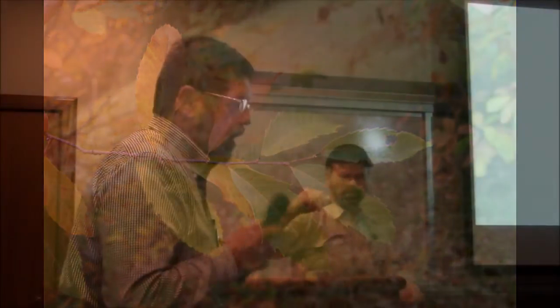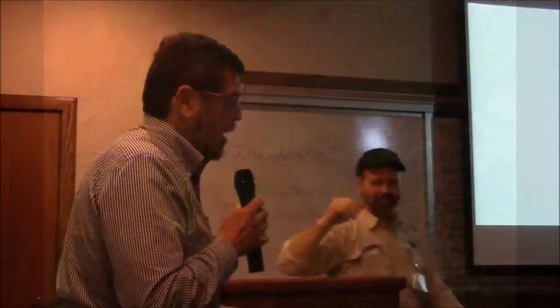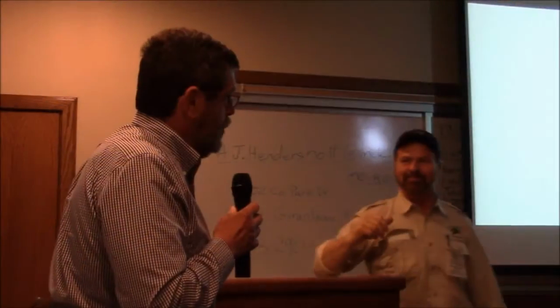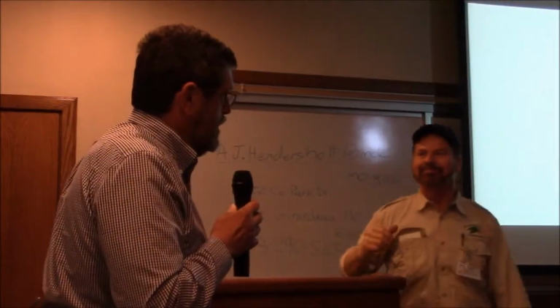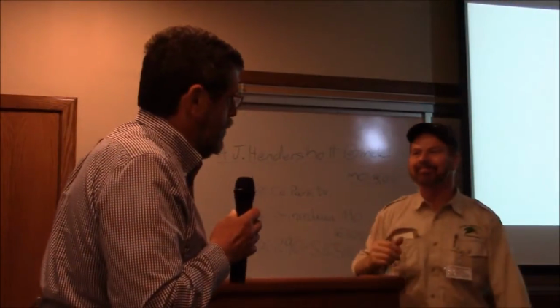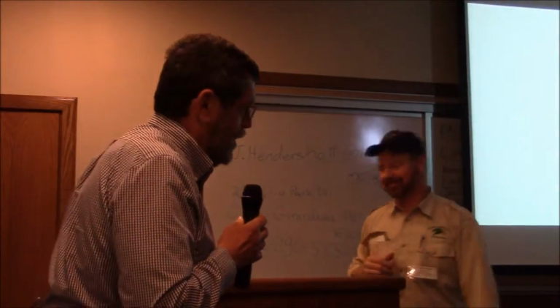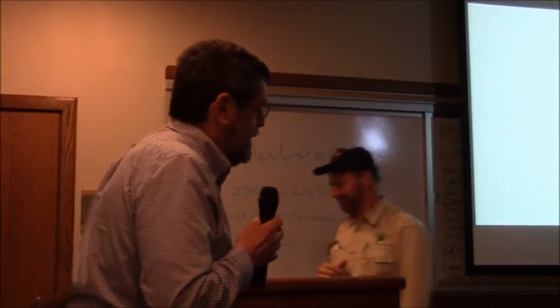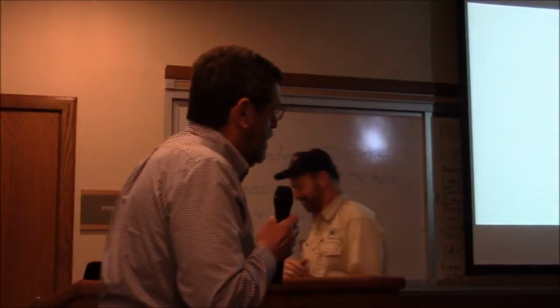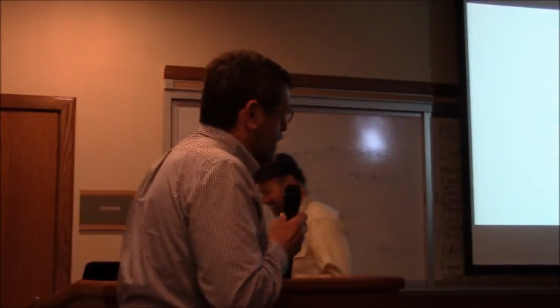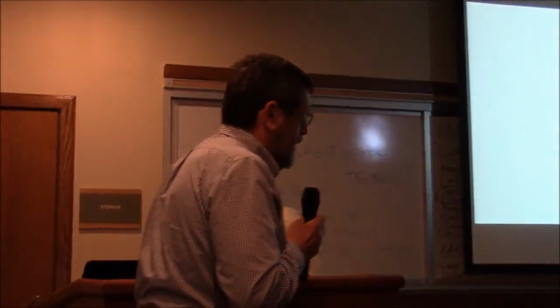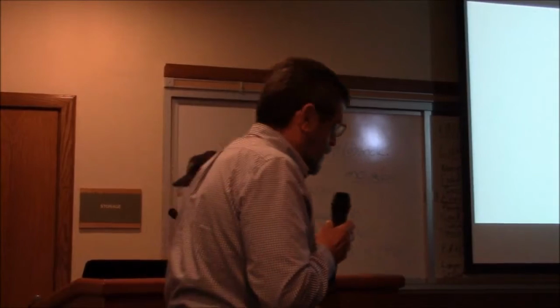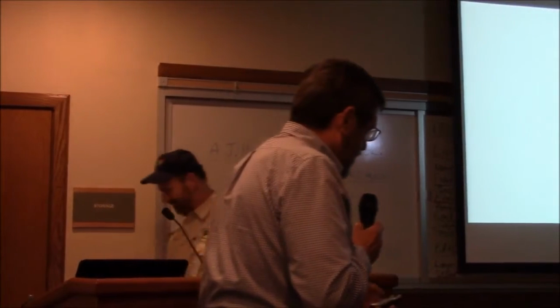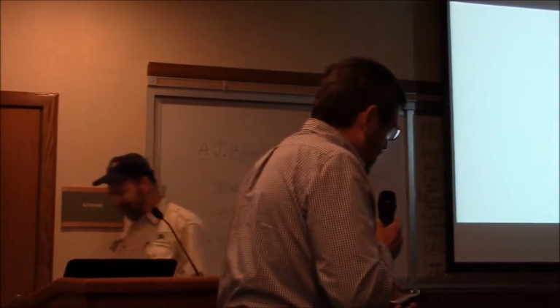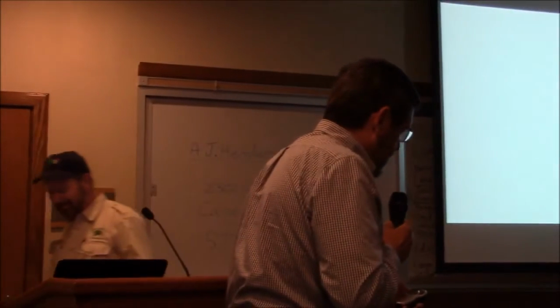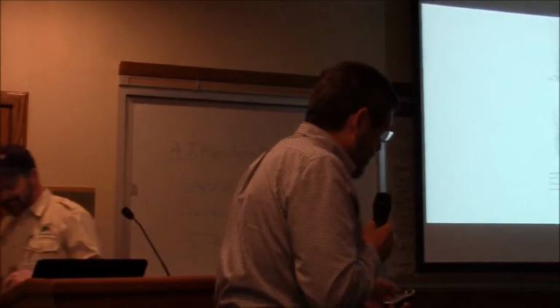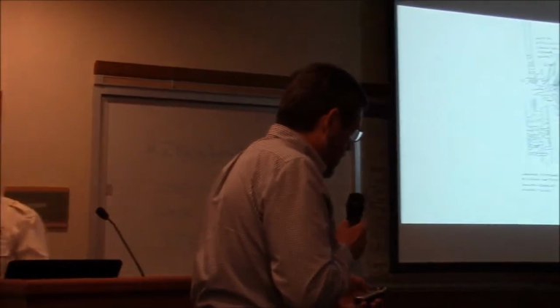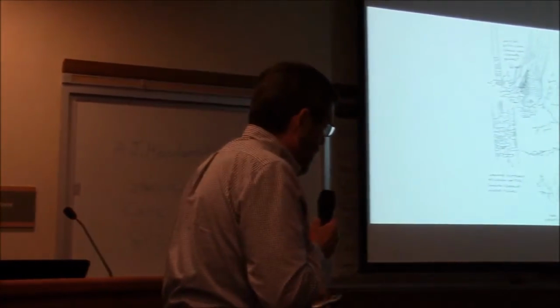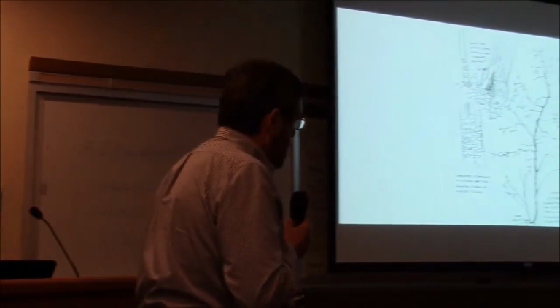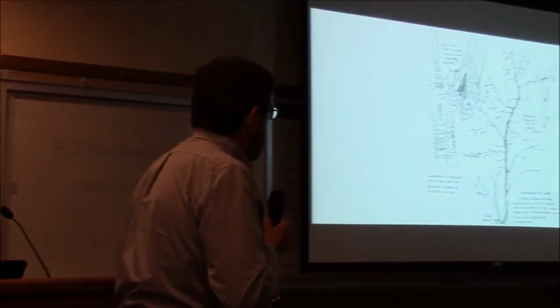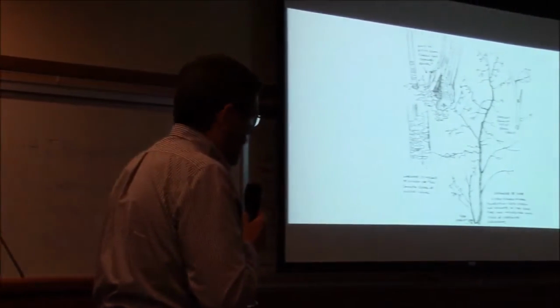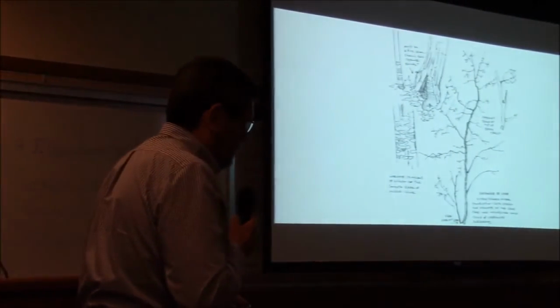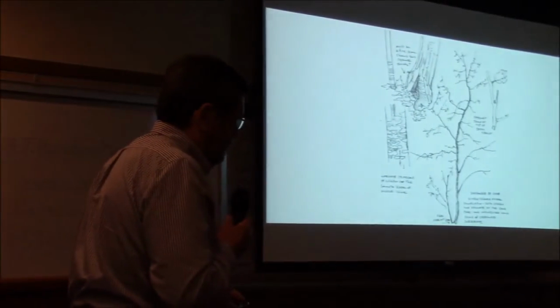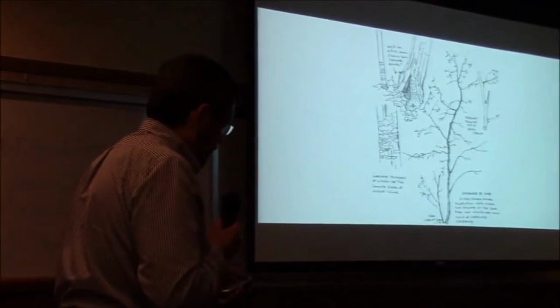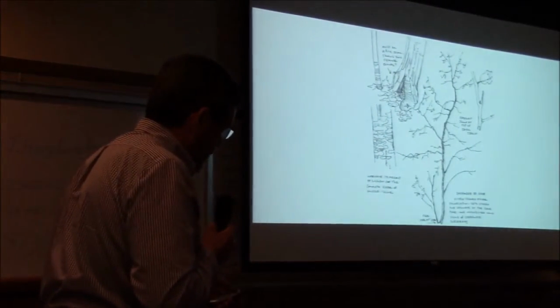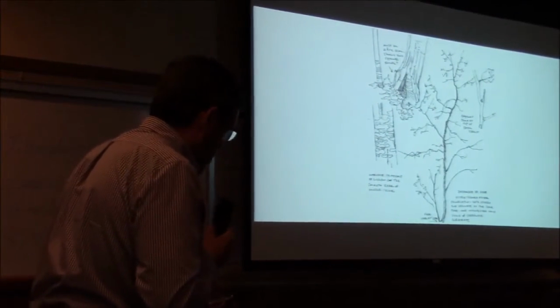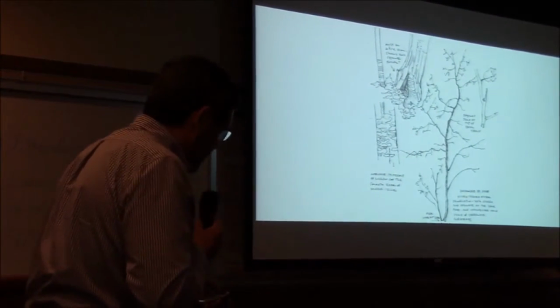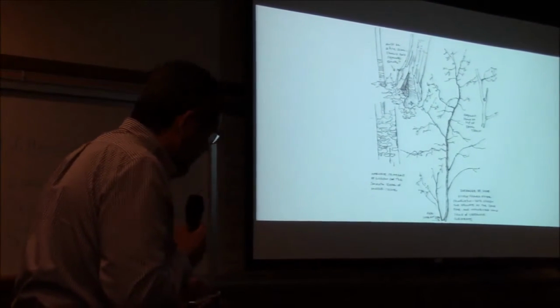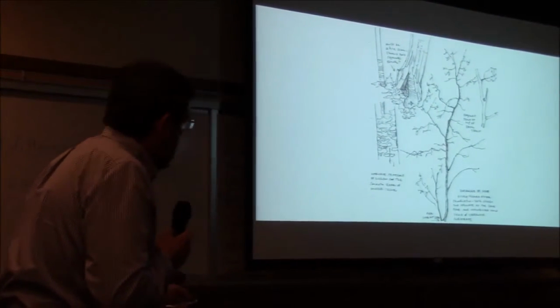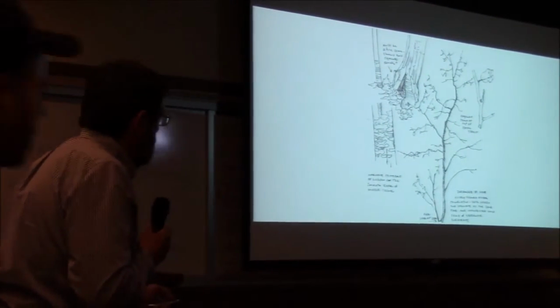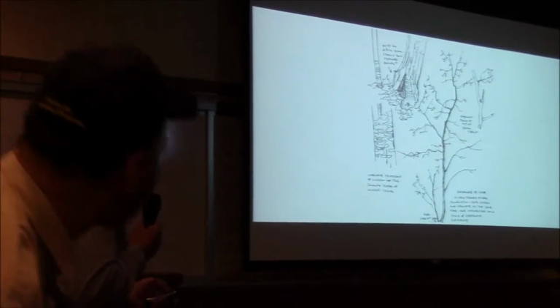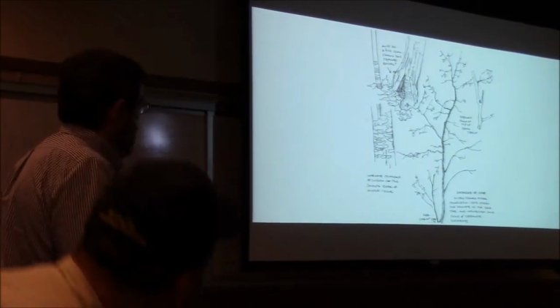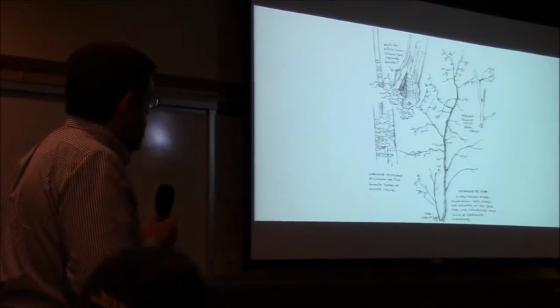I'm mostly into chinkapin dabbling these days, and I wanted to show you some recent results.